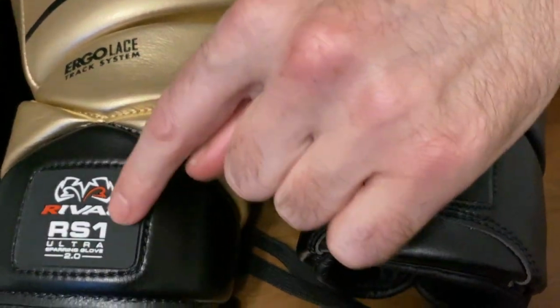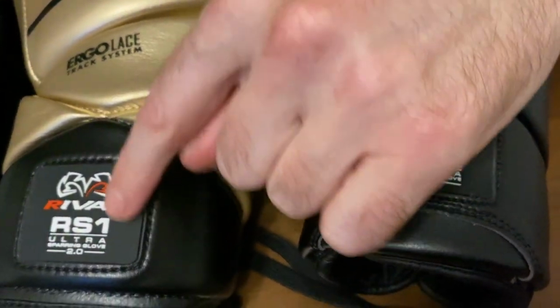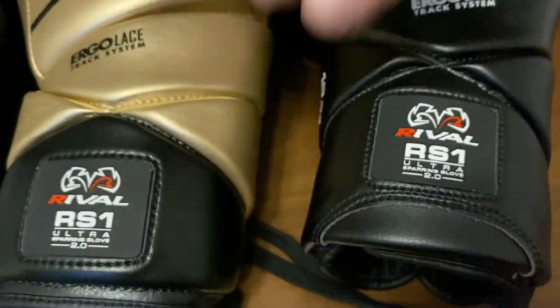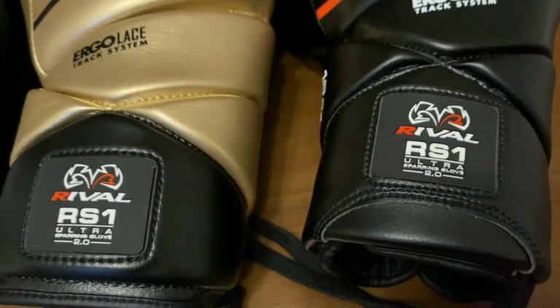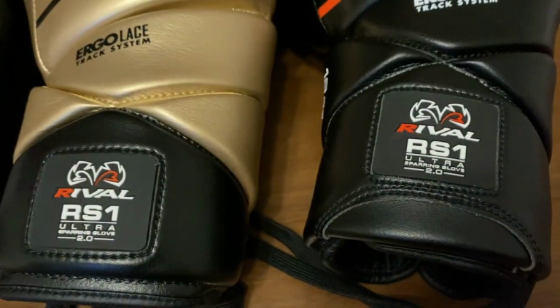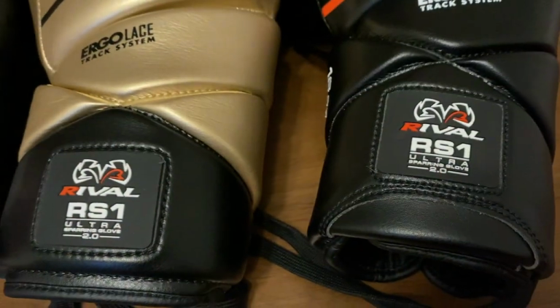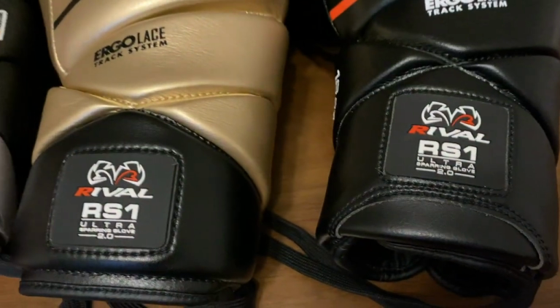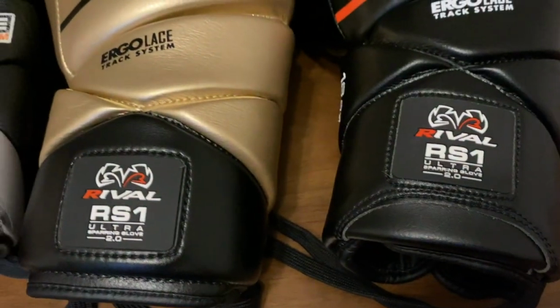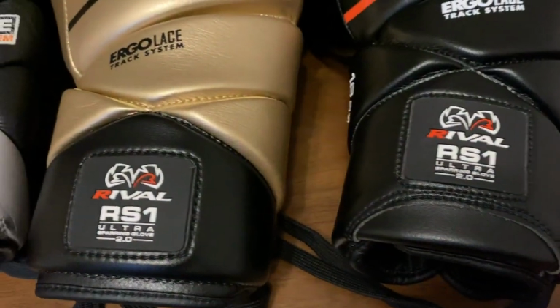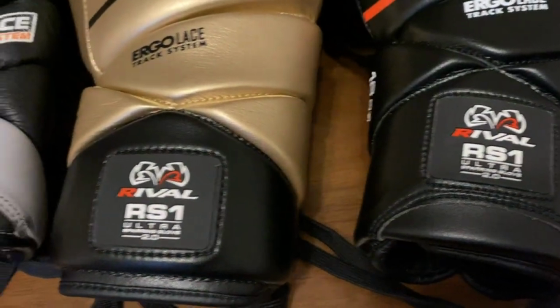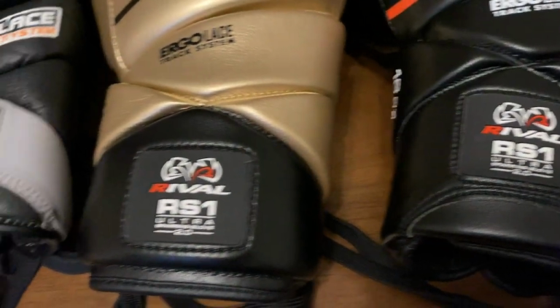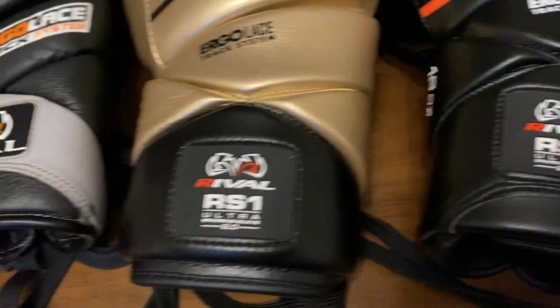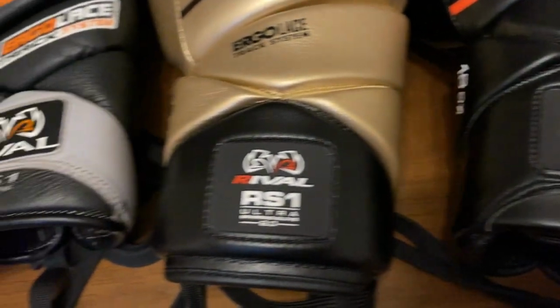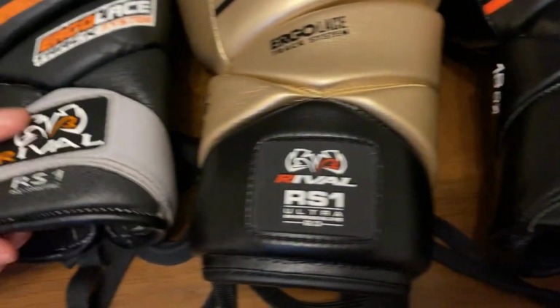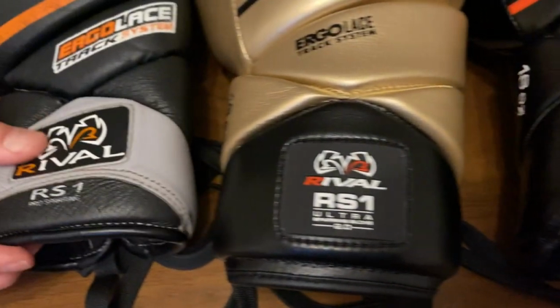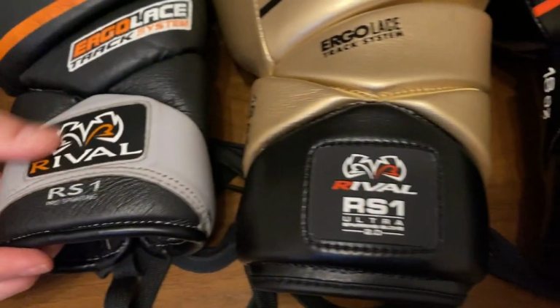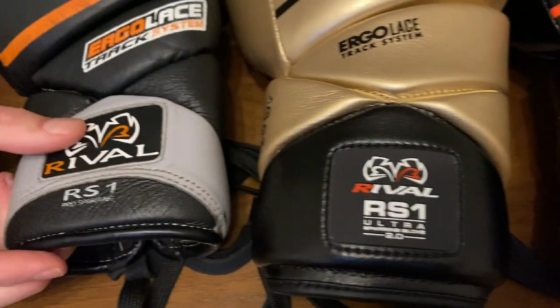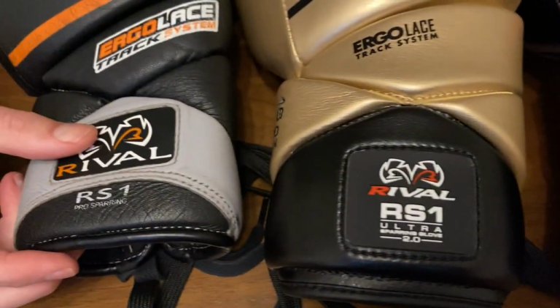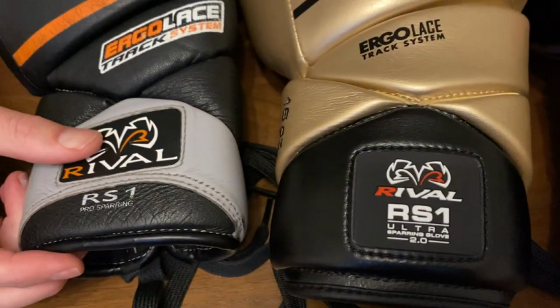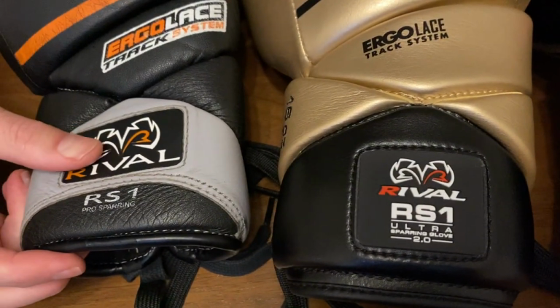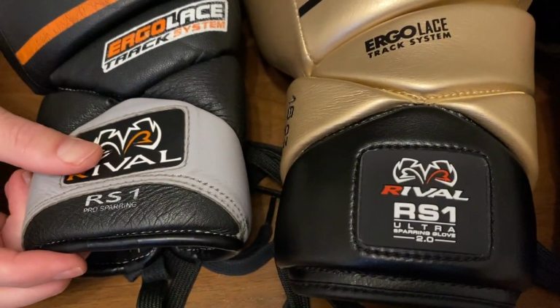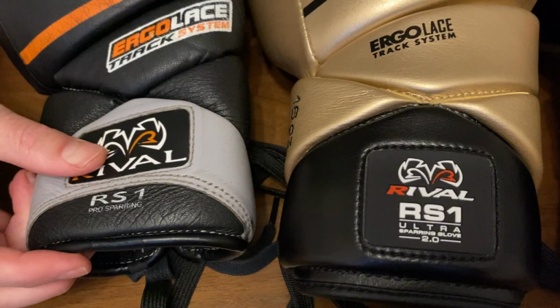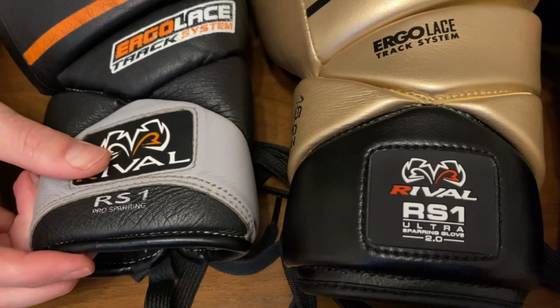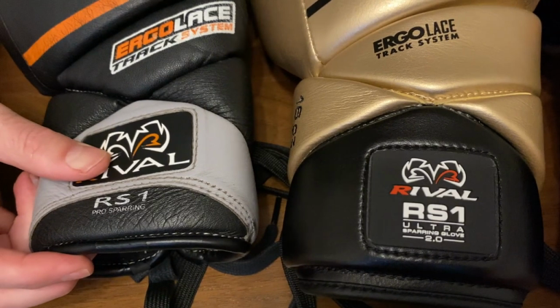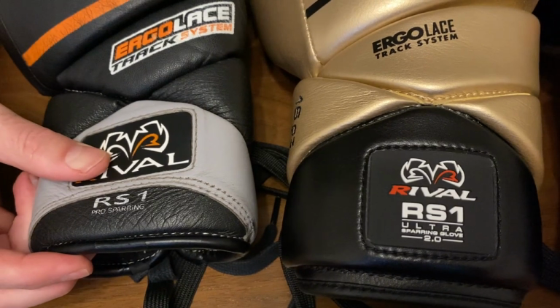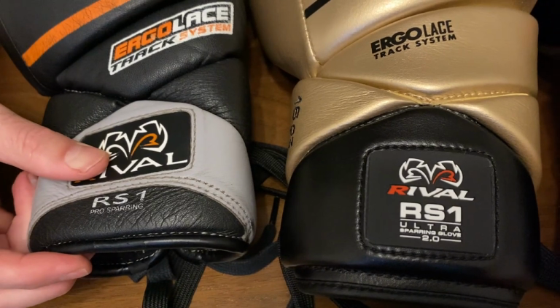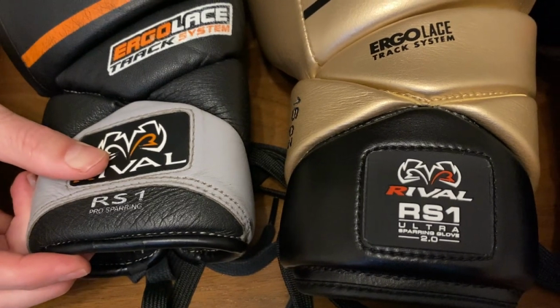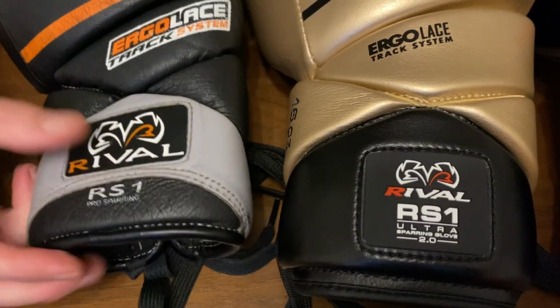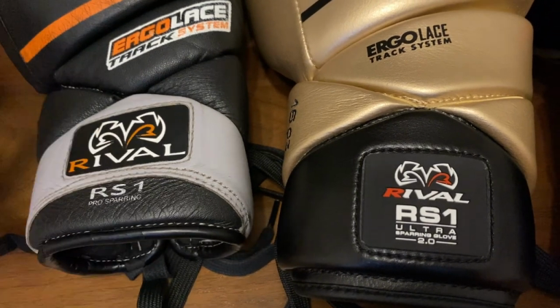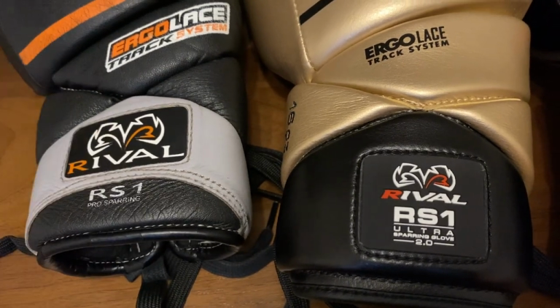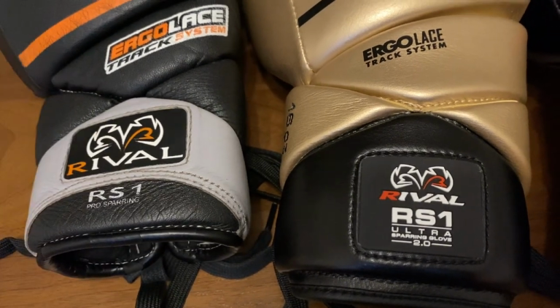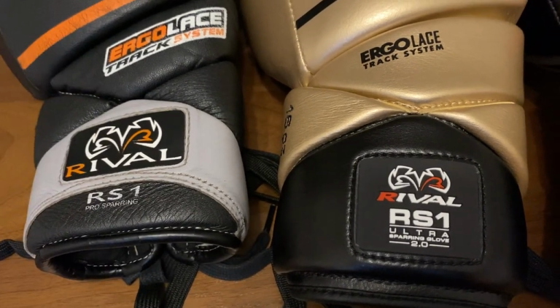The ergo lace track system — you slot the laces across and you've got a great angle on there. This is a superb wrist on a boxing glove; I would say one of the best wrists on a lace boxing glove you will find. At the bottom there's a rubber badge, and the original also had a rubber badge.